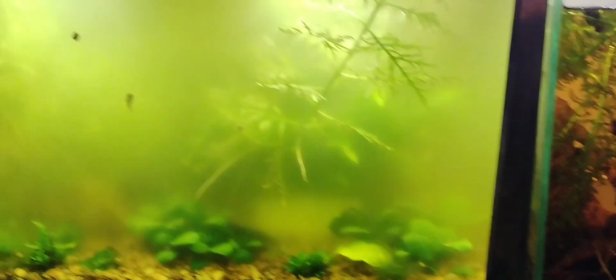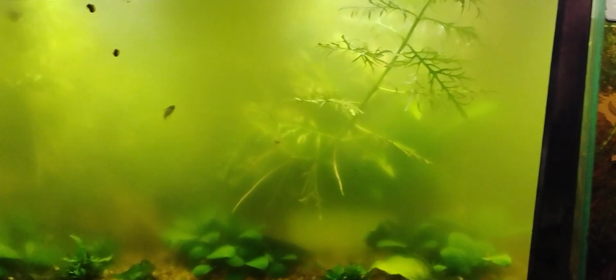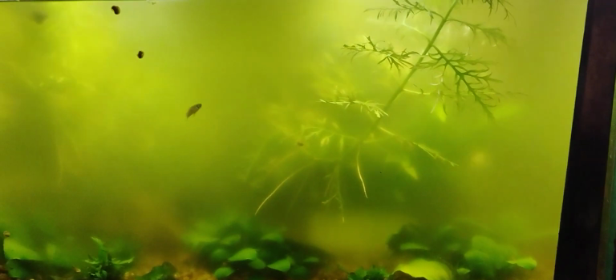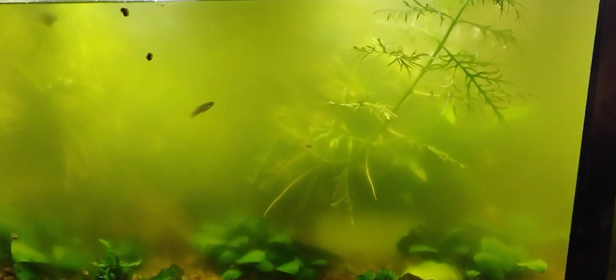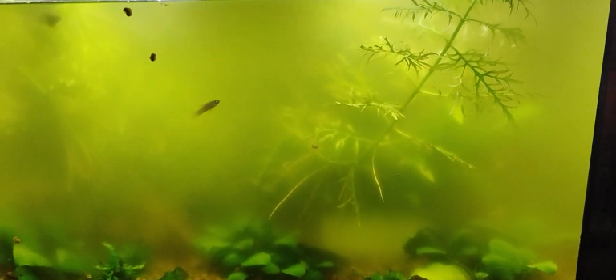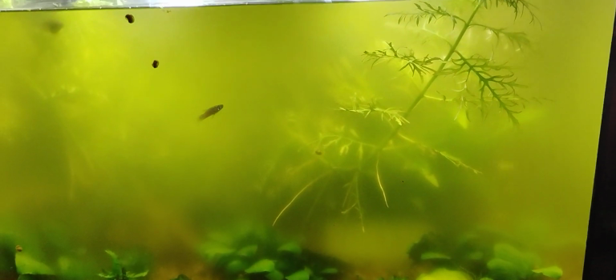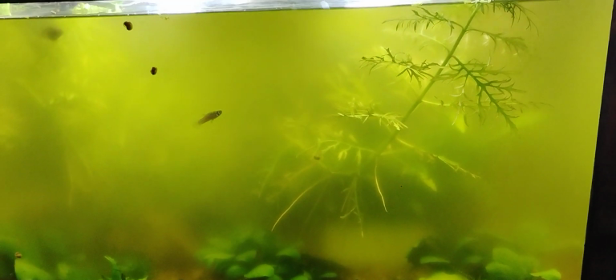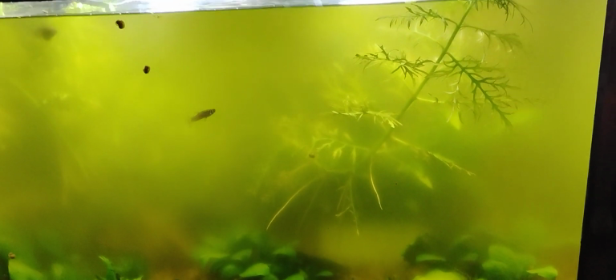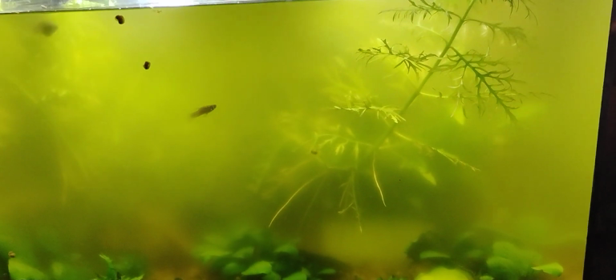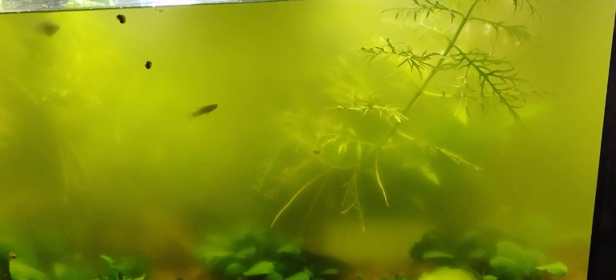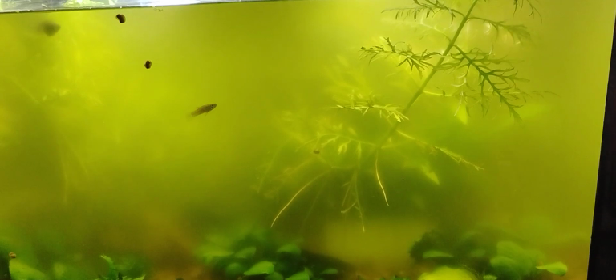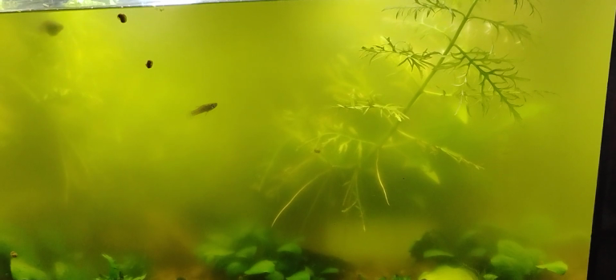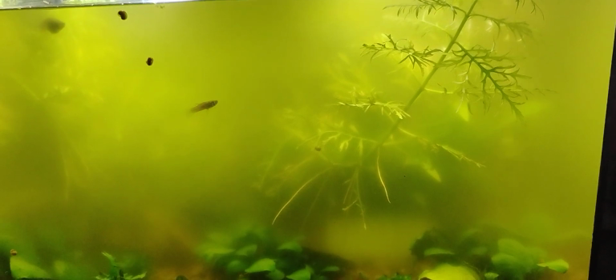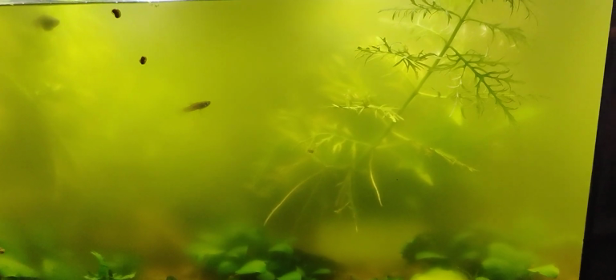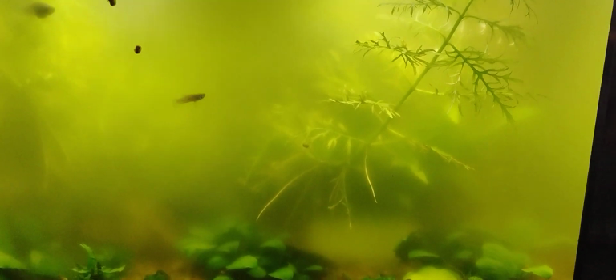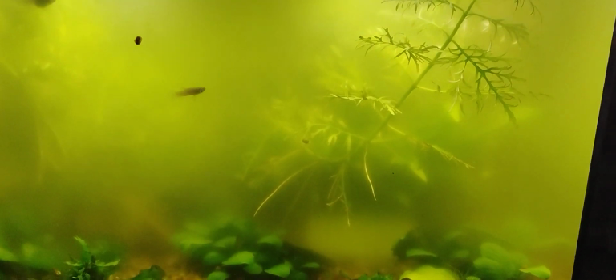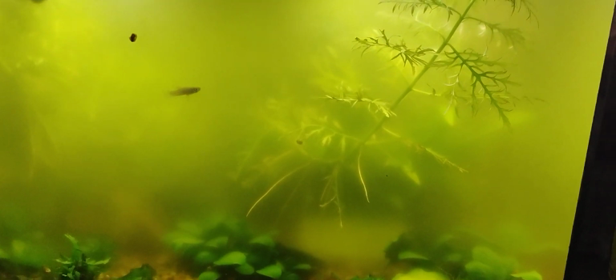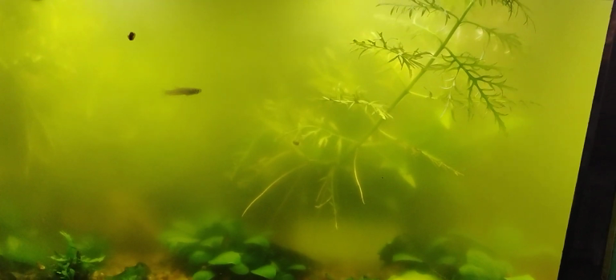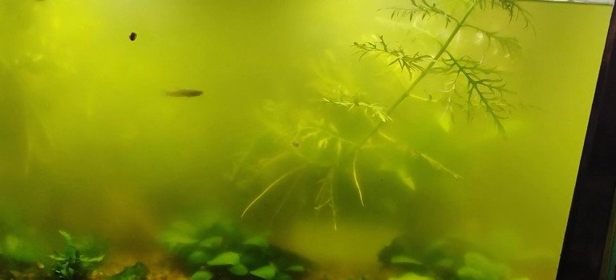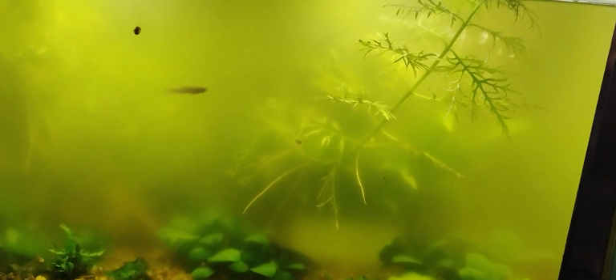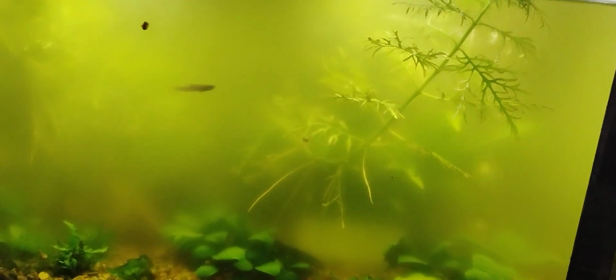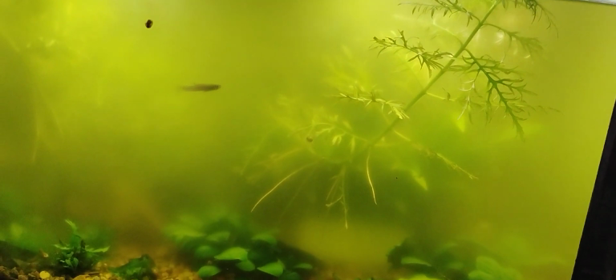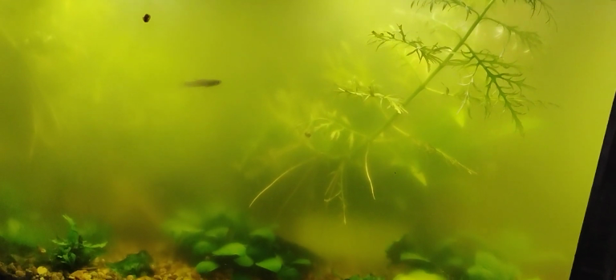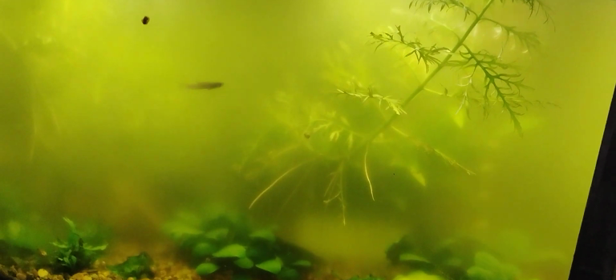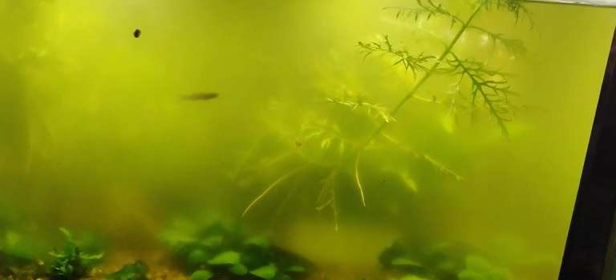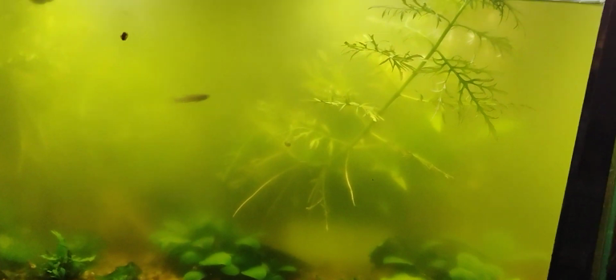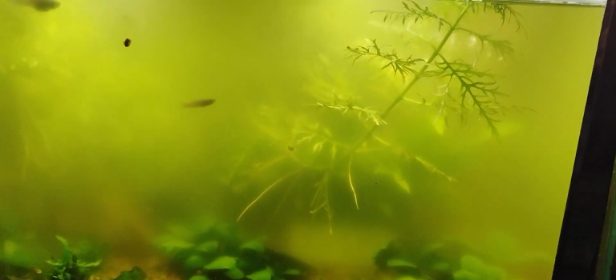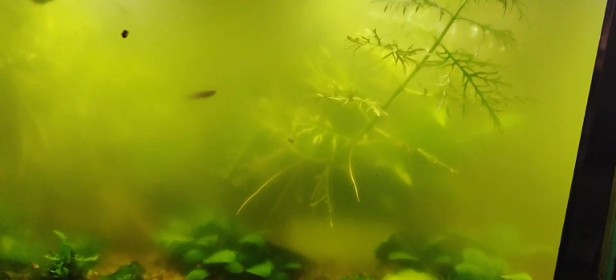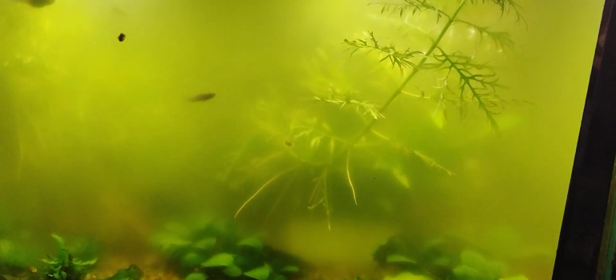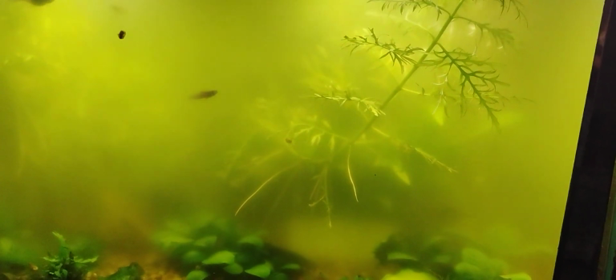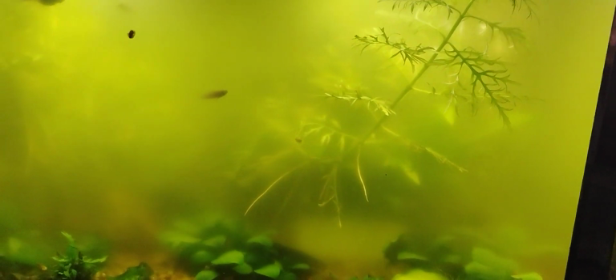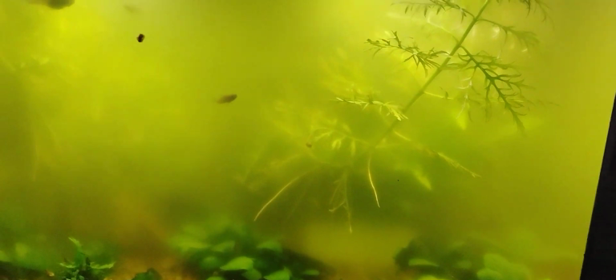And this one here, it was a greenwater, and then it went away, and then it came back. So, that's cool.